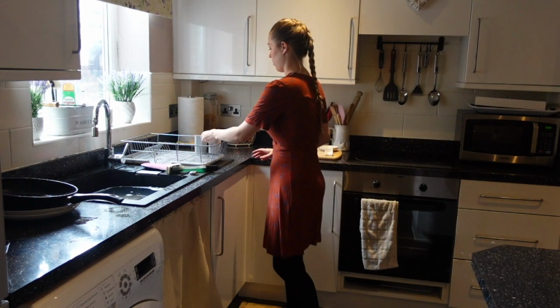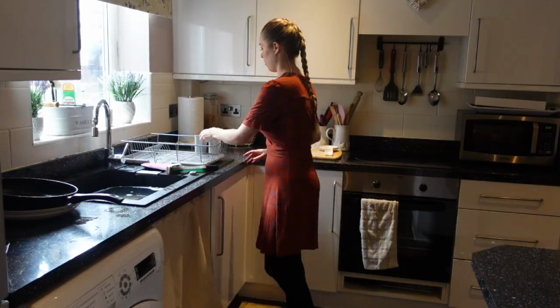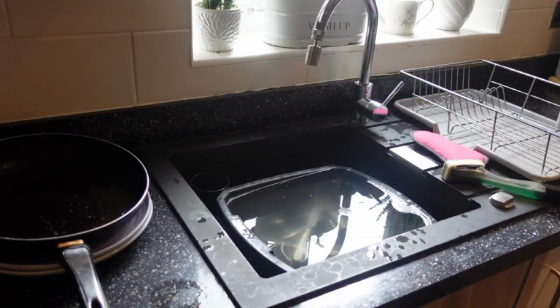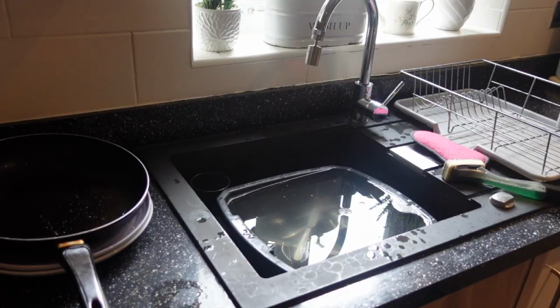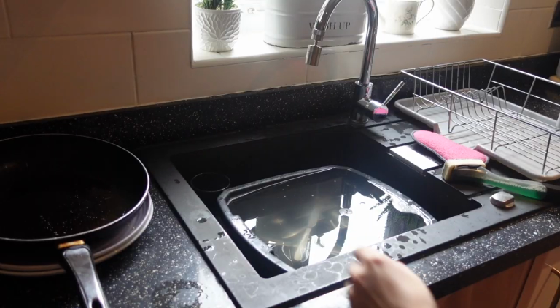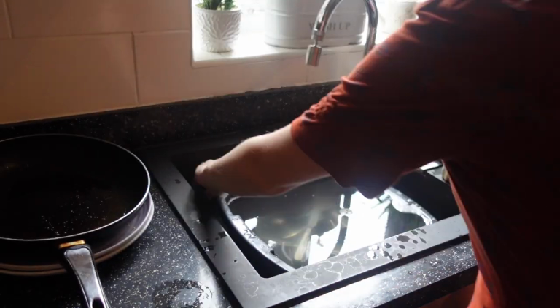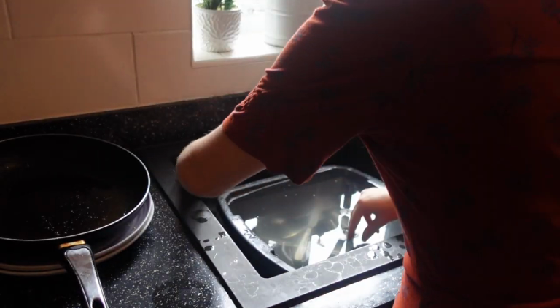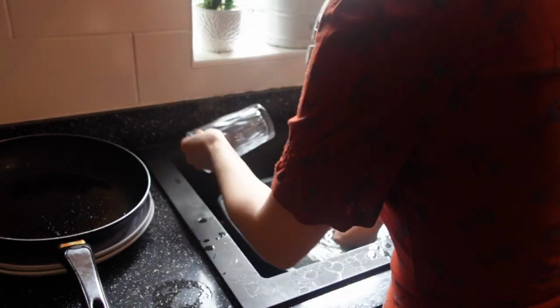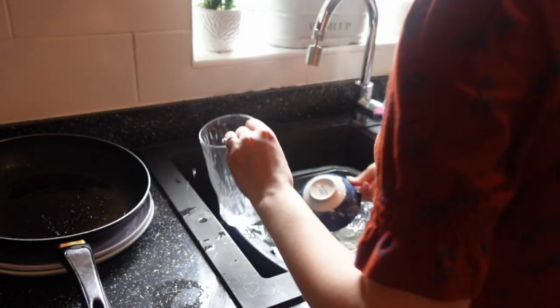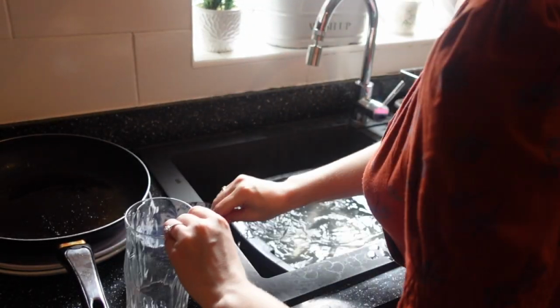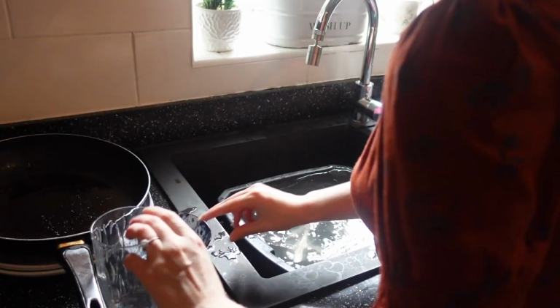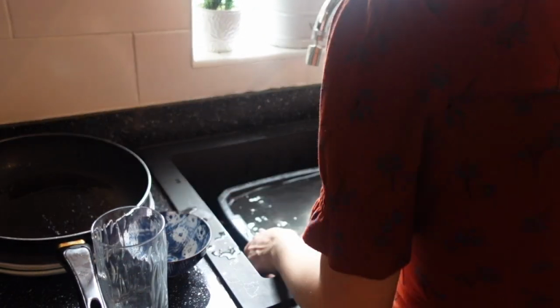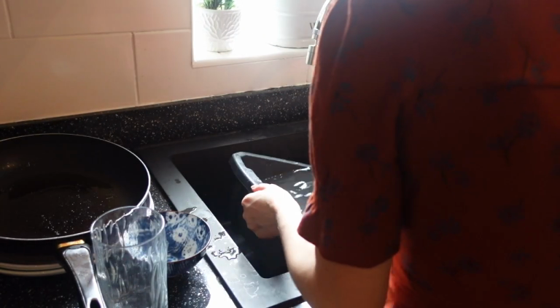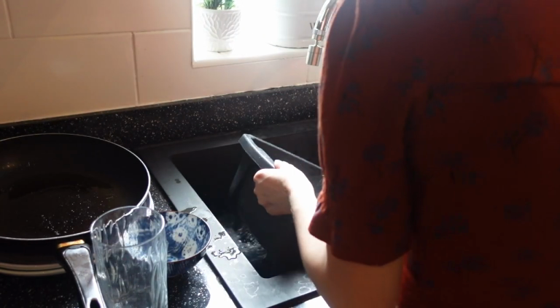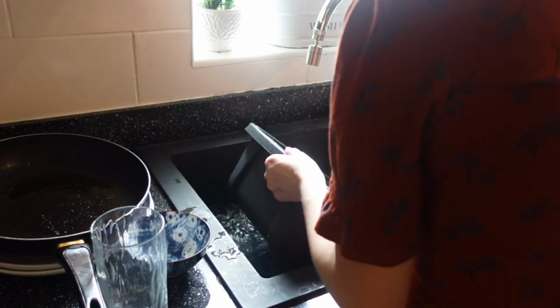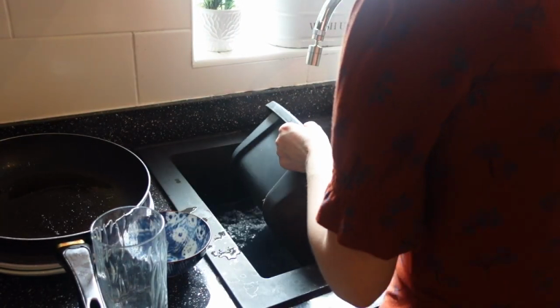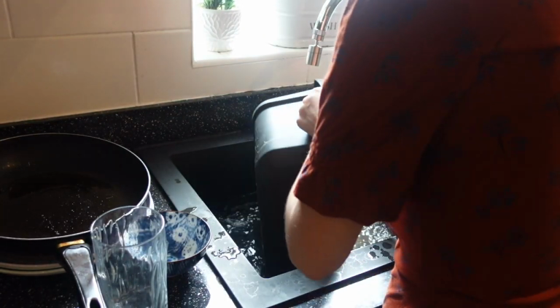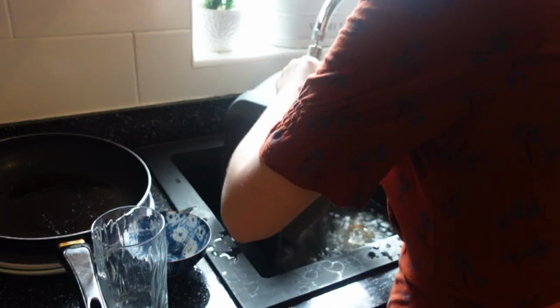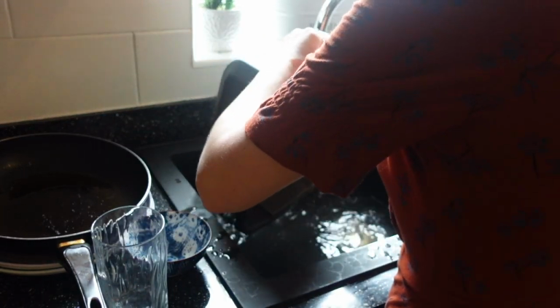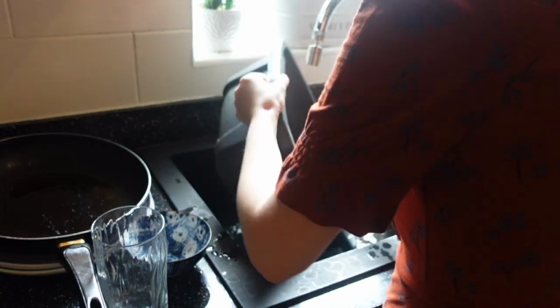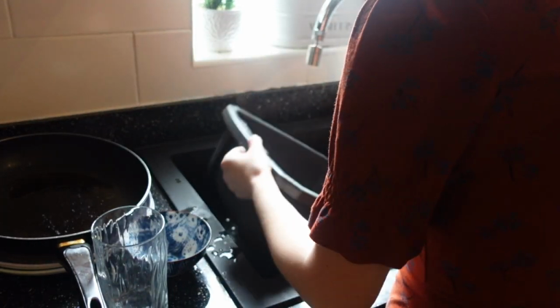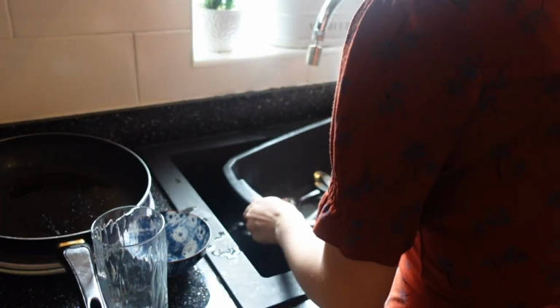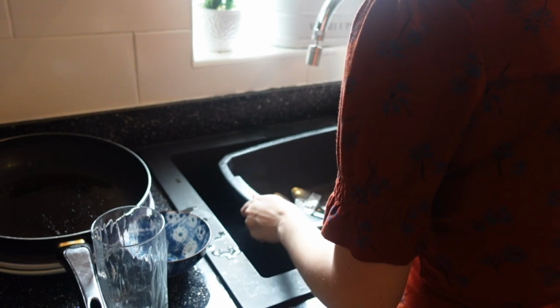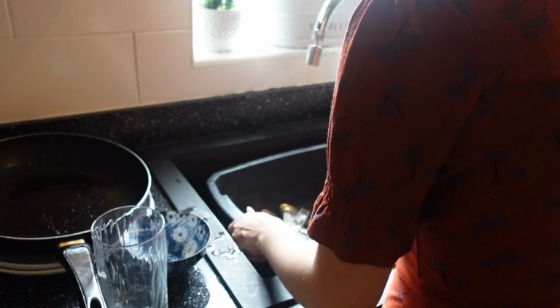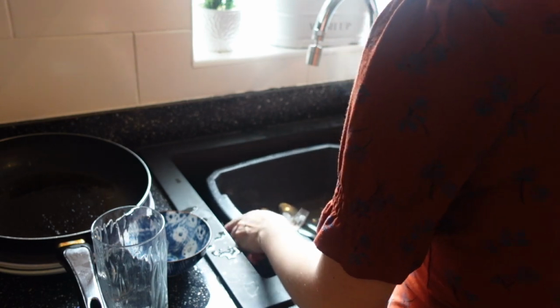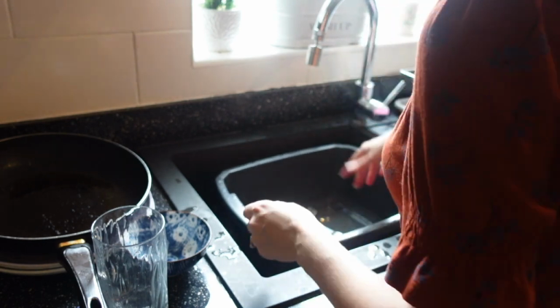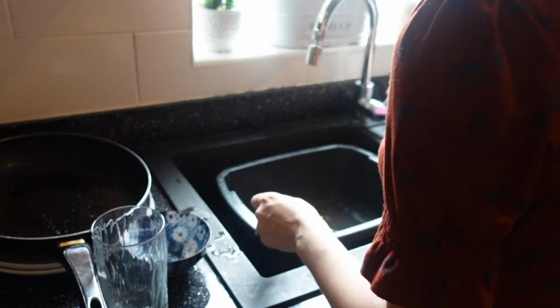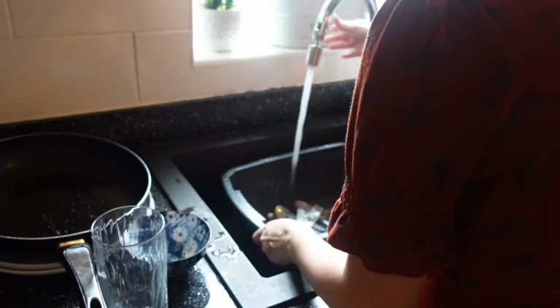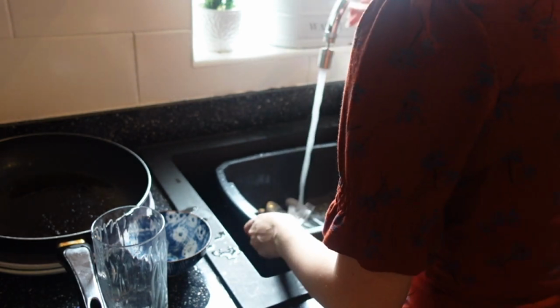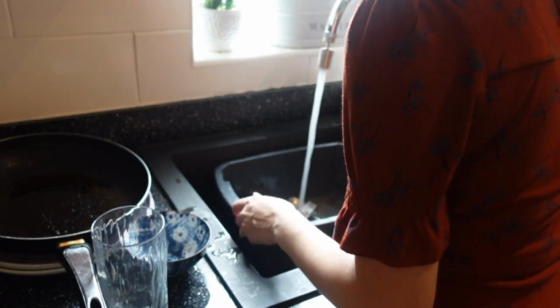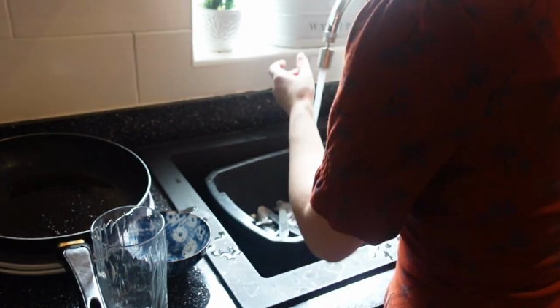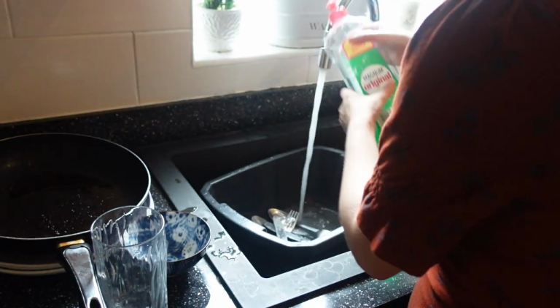Now I'm just going to move on to cleaning the dishes with my fairy washing up liquid and also my dishmatic.